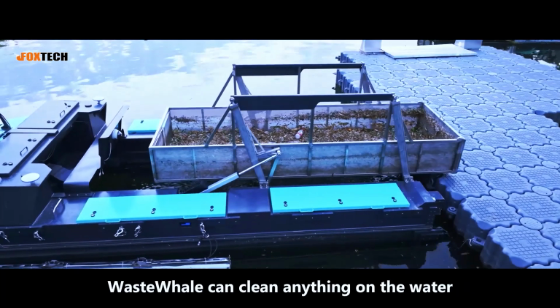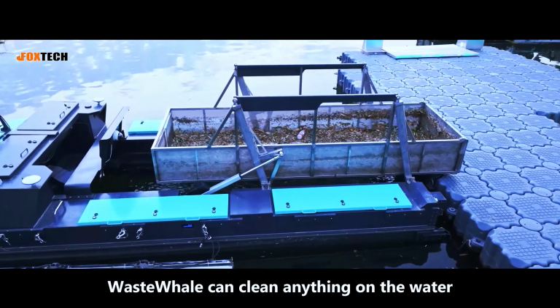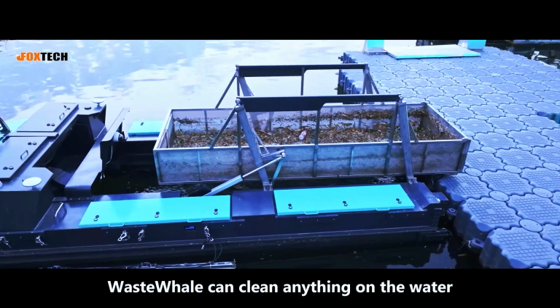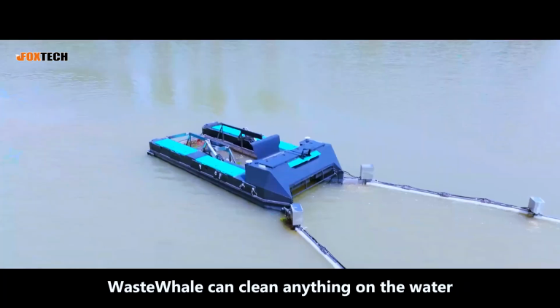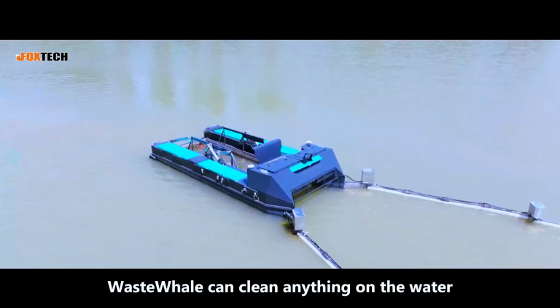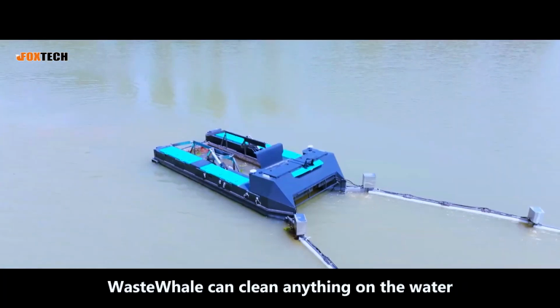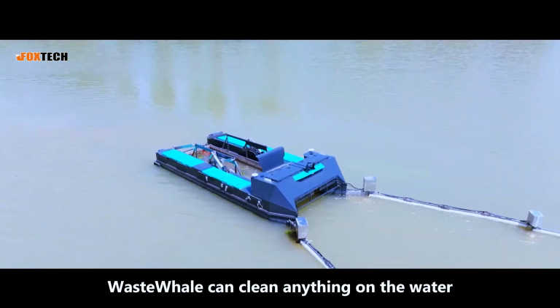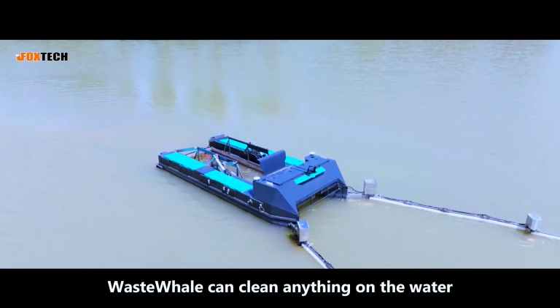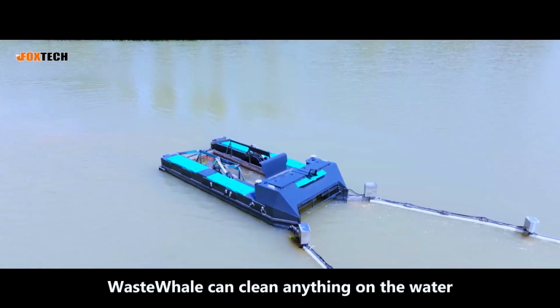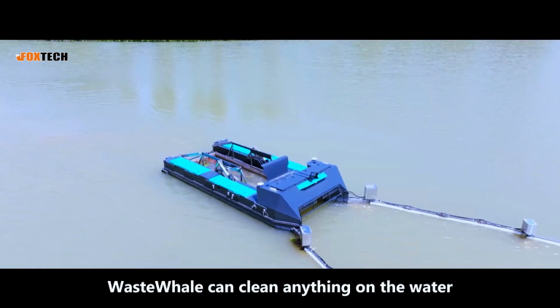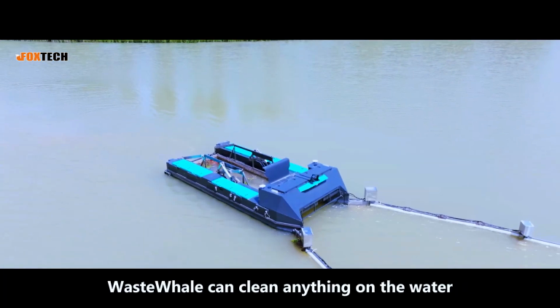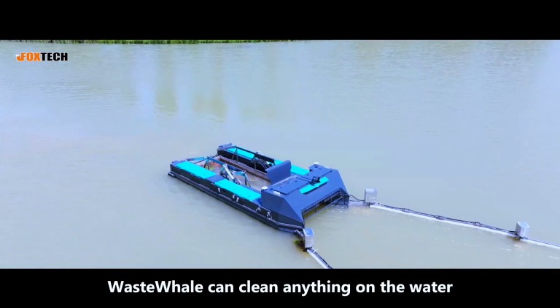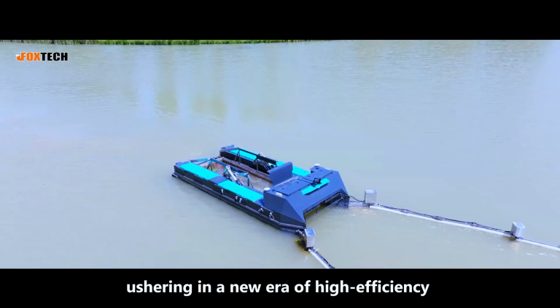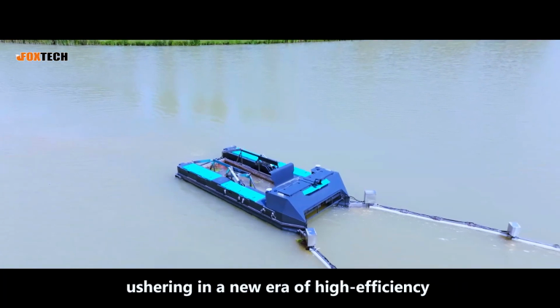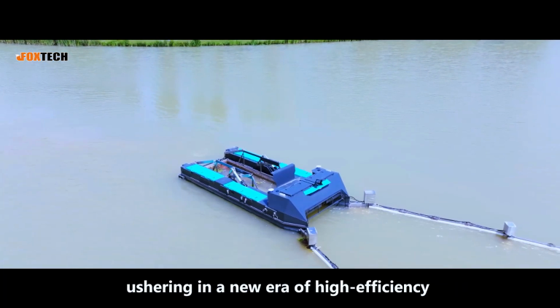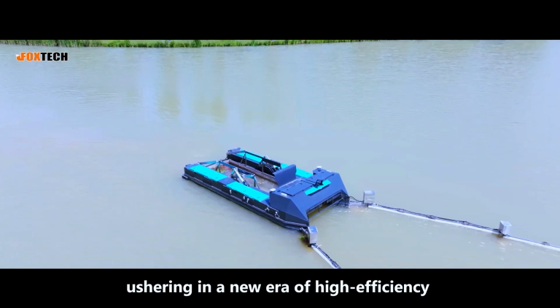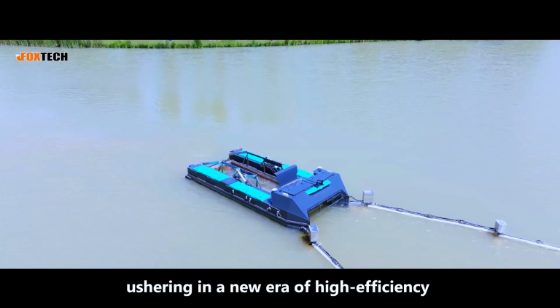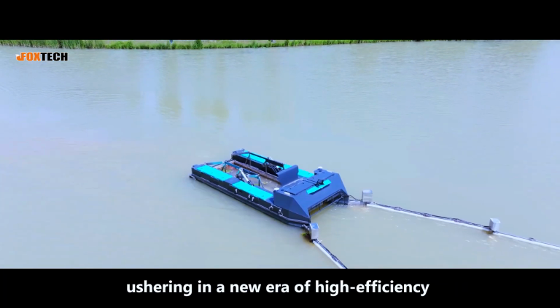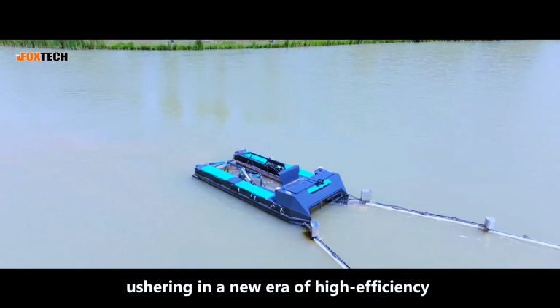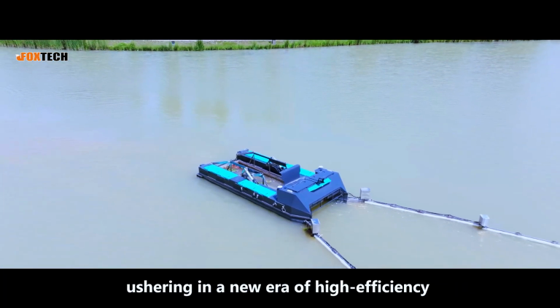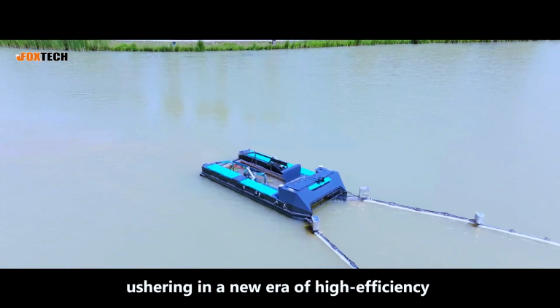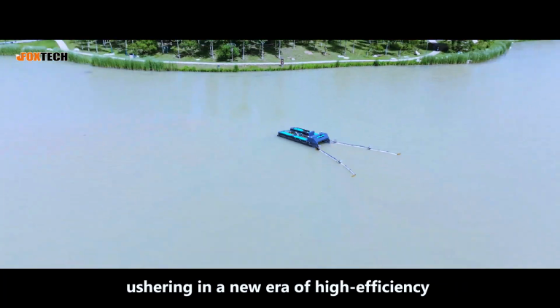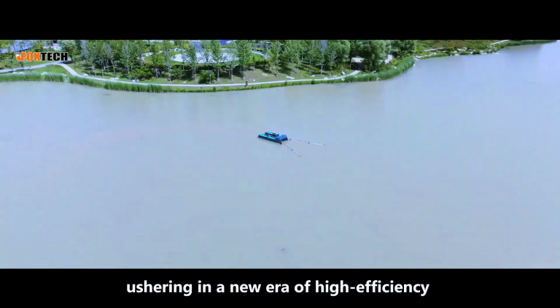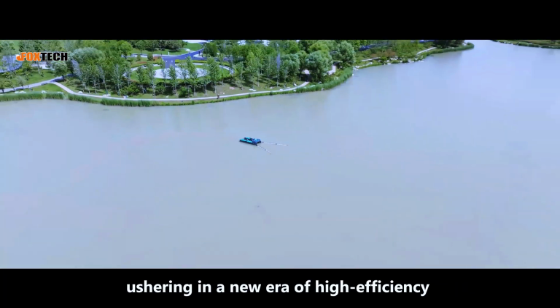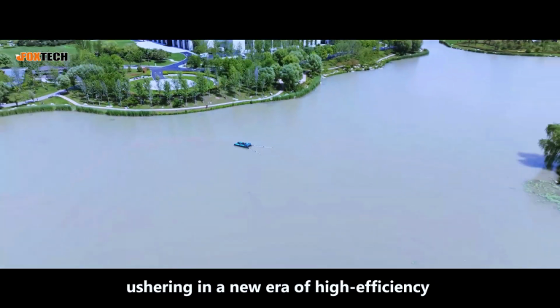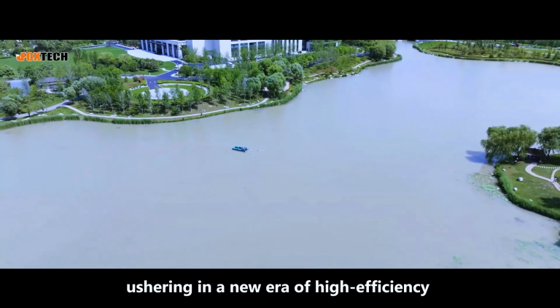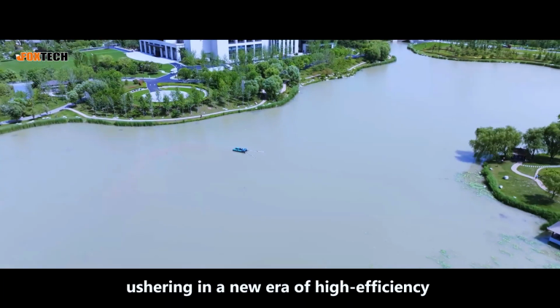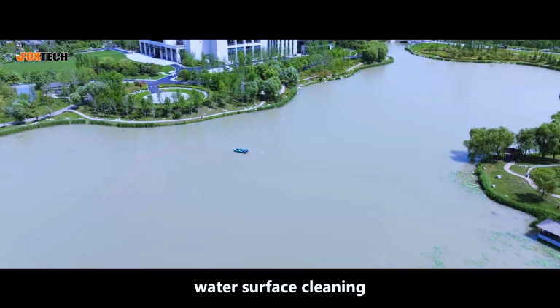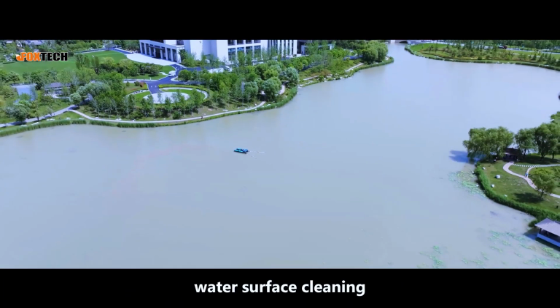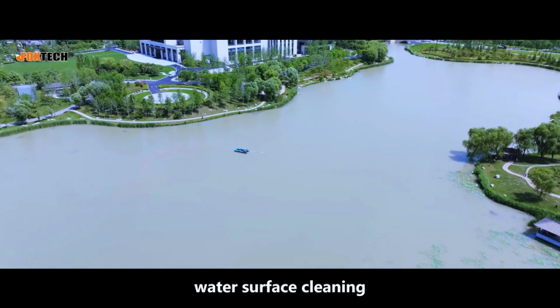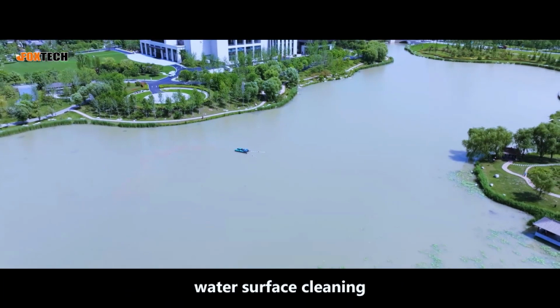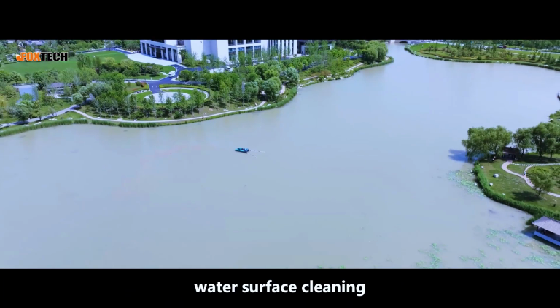WasteWale can clean anything on the water, ushering in a new era of high-efficiency water surface cleaning.